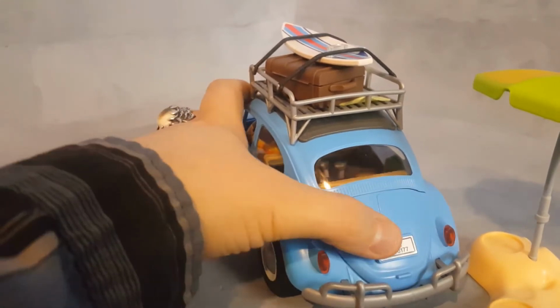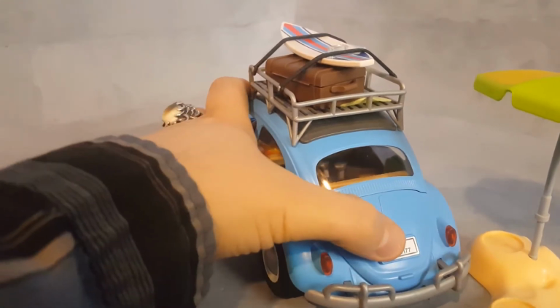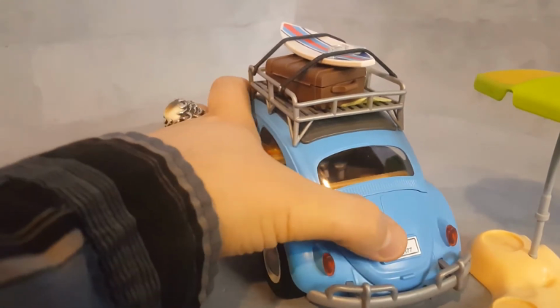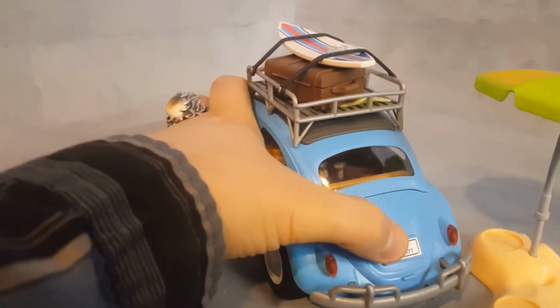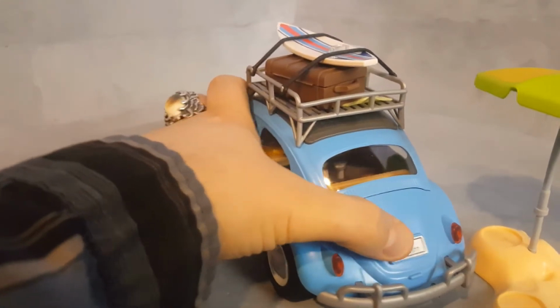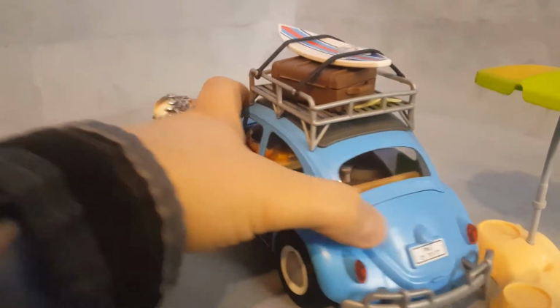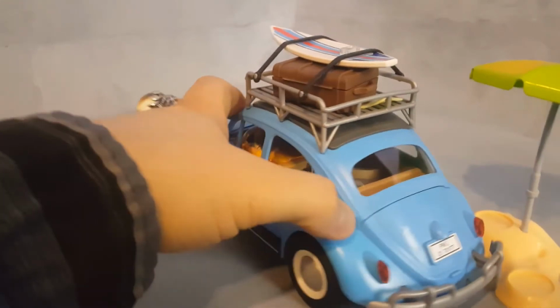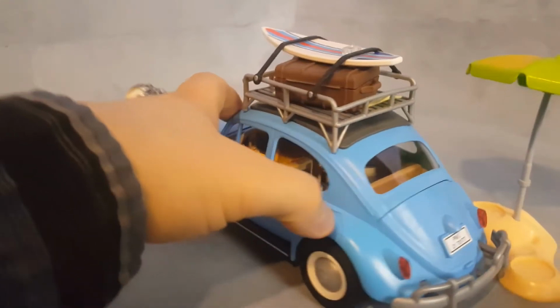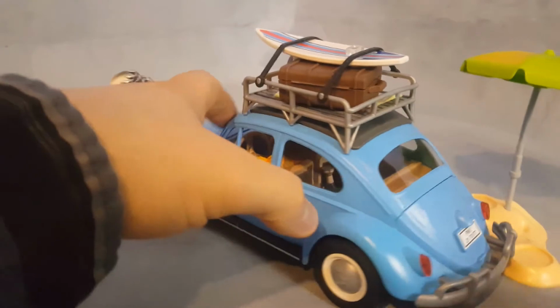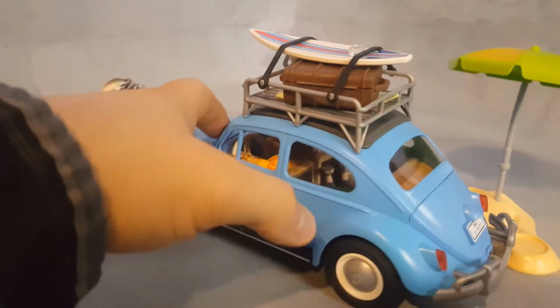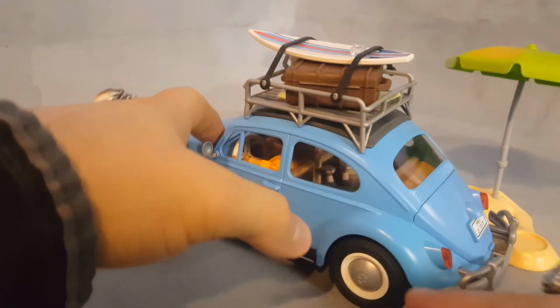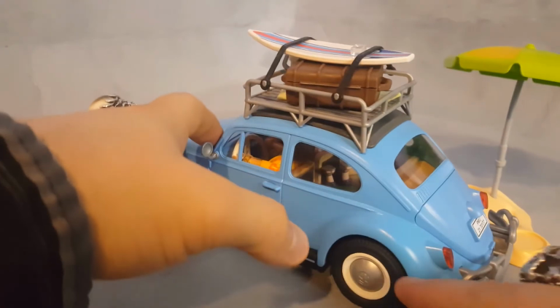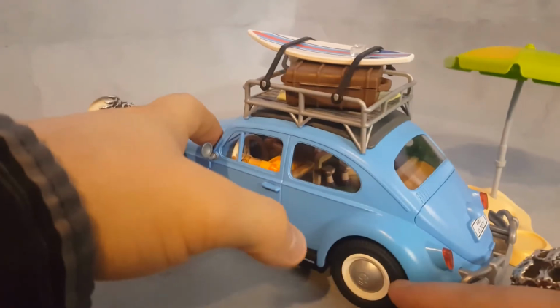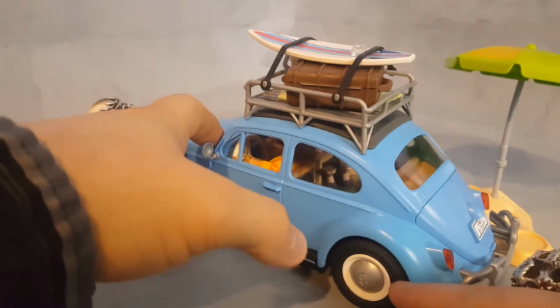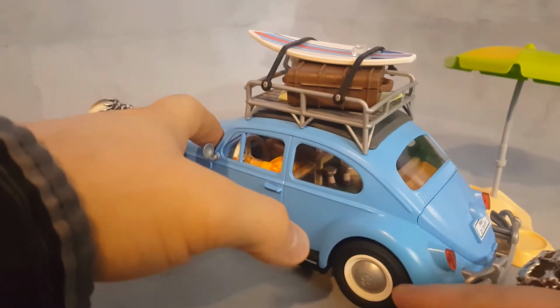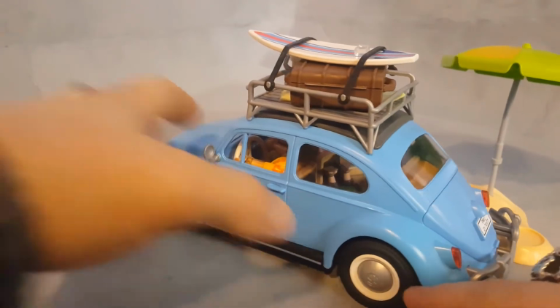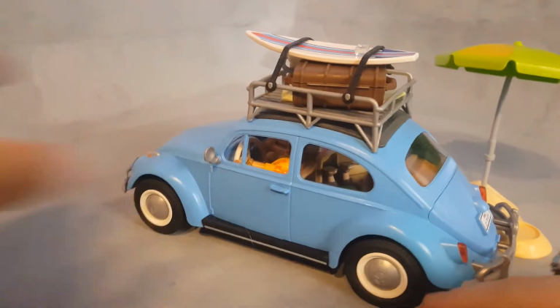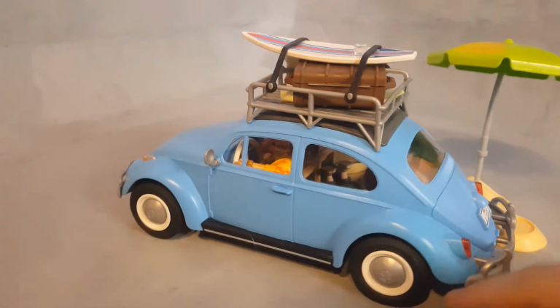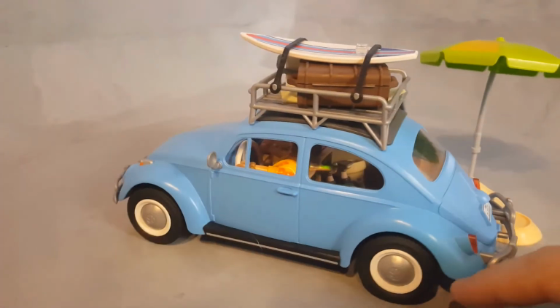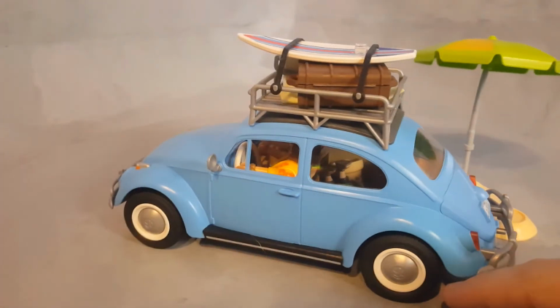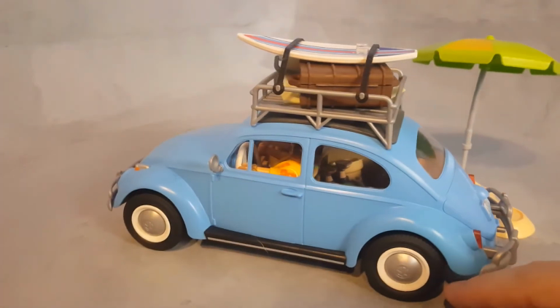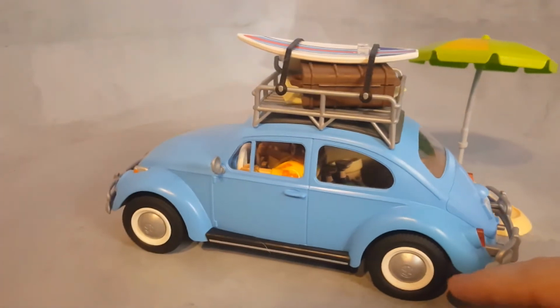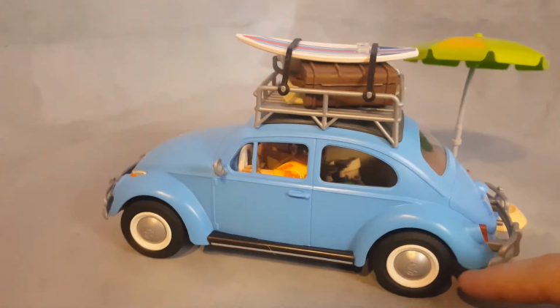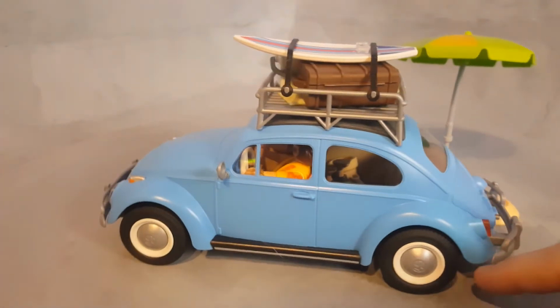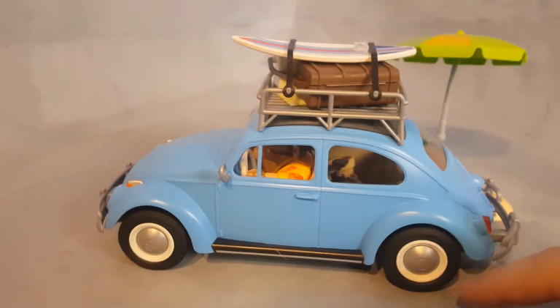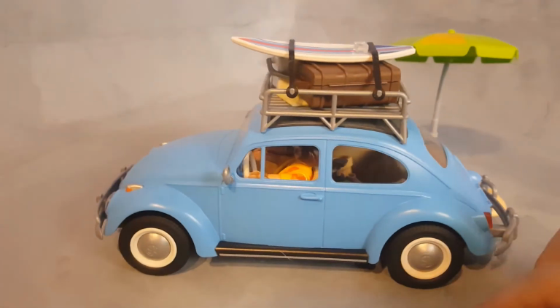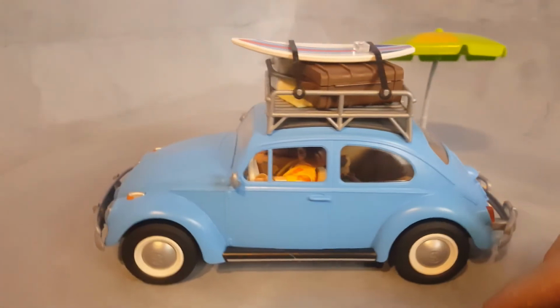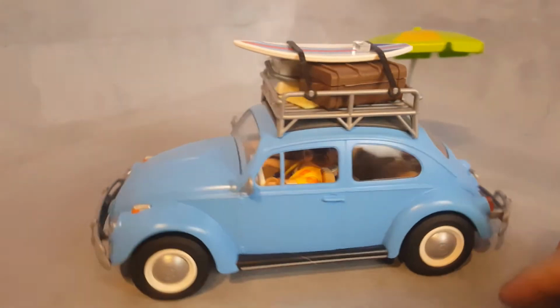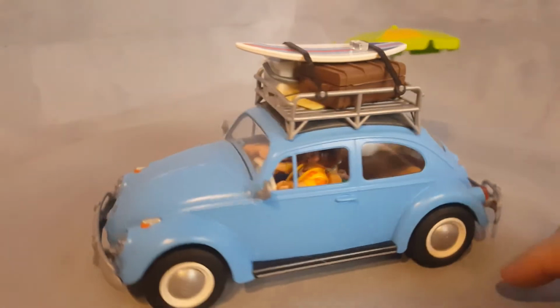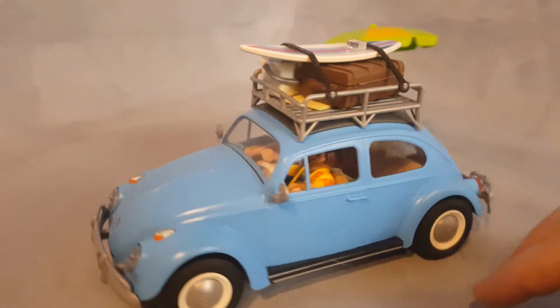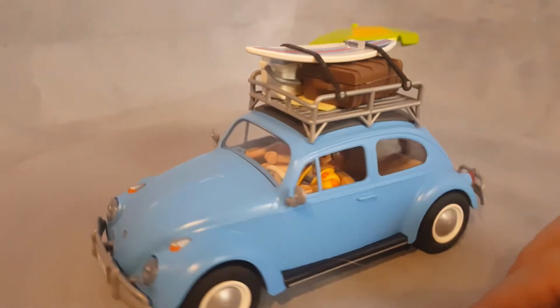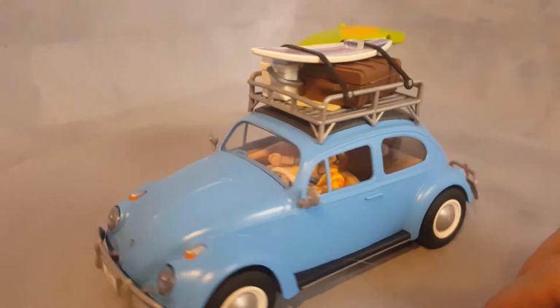The tires come out, so you can have a flat tire and change your tires.